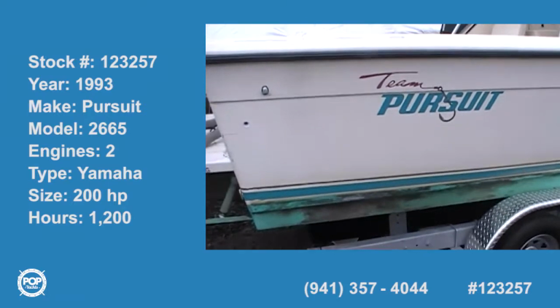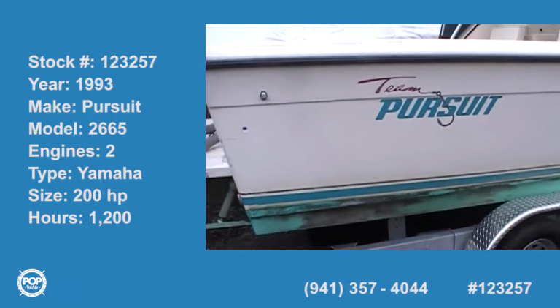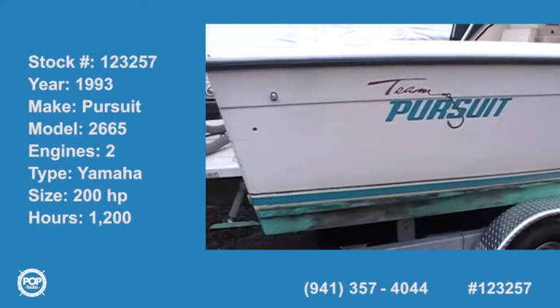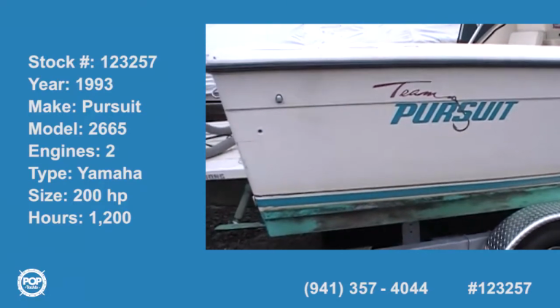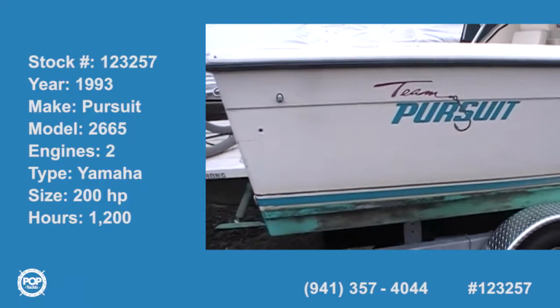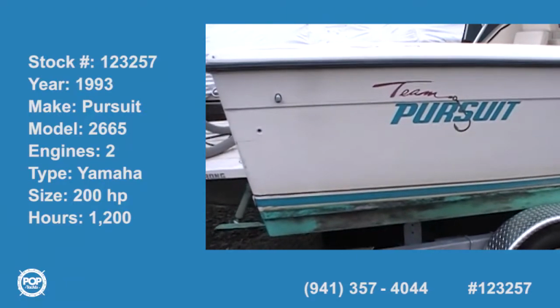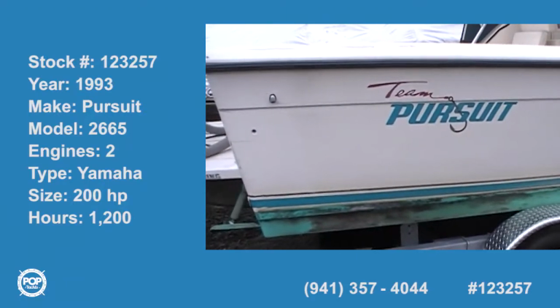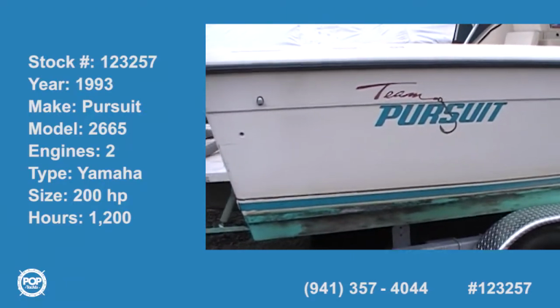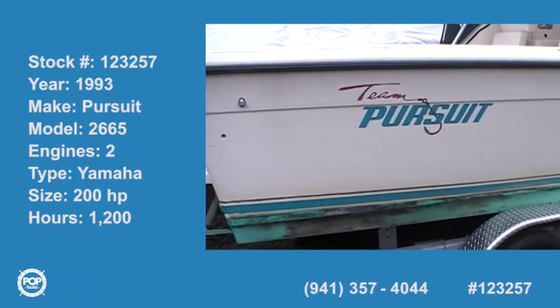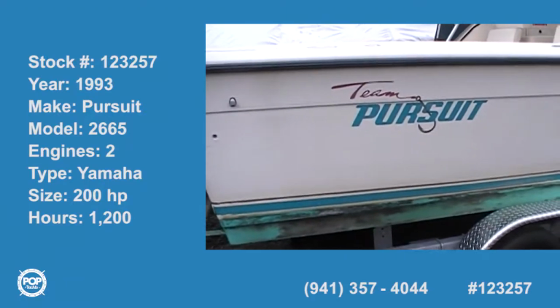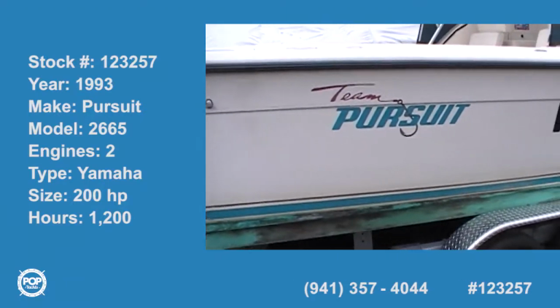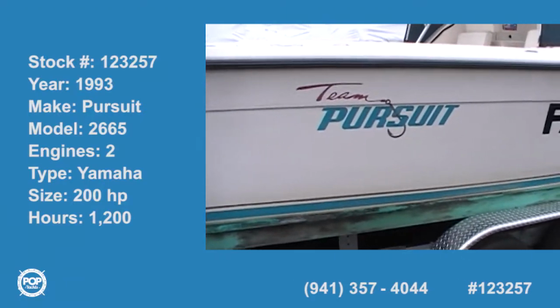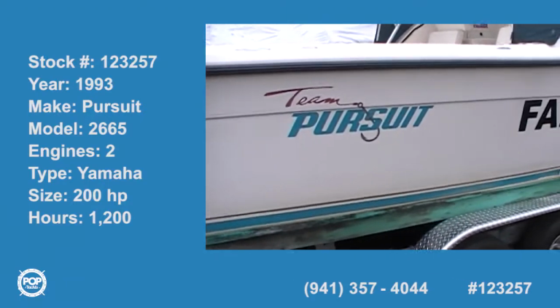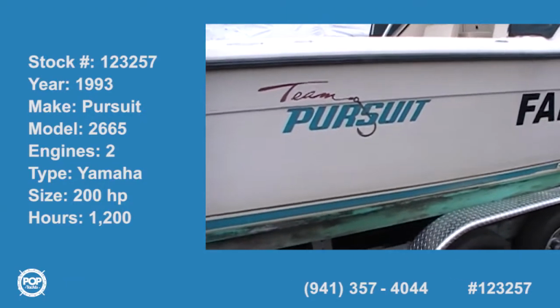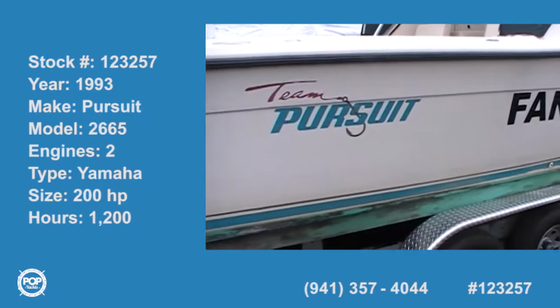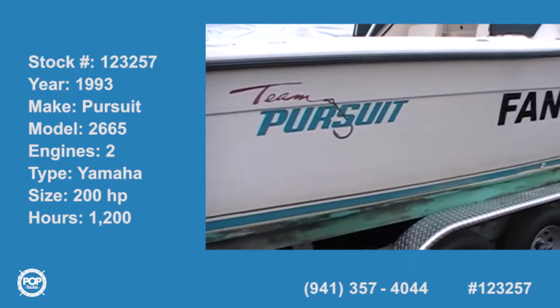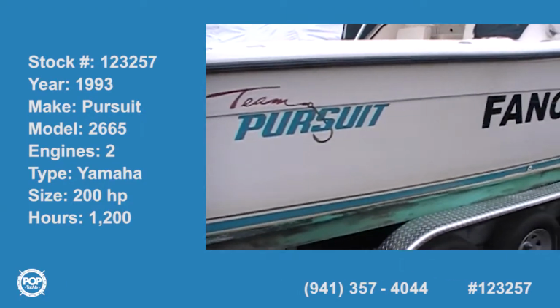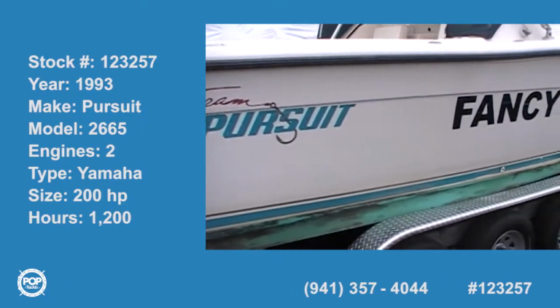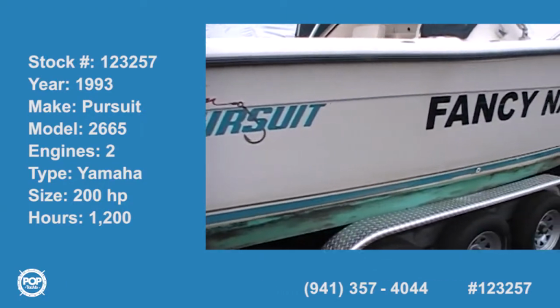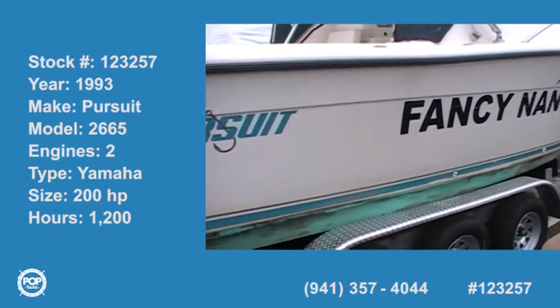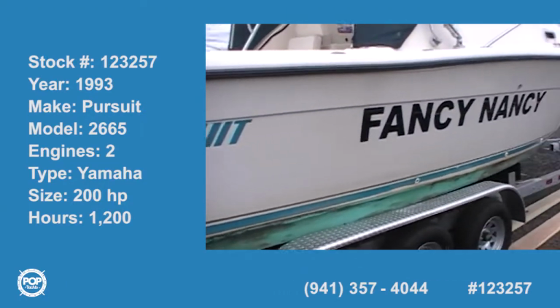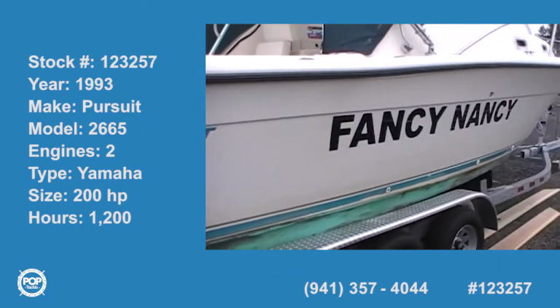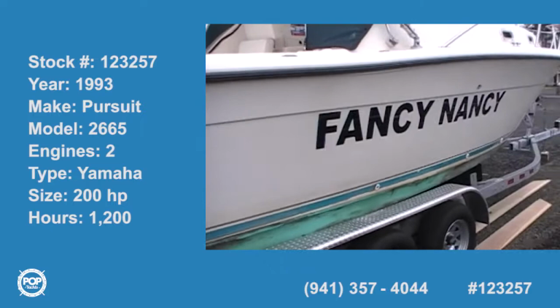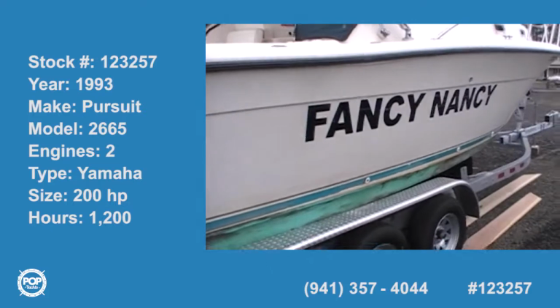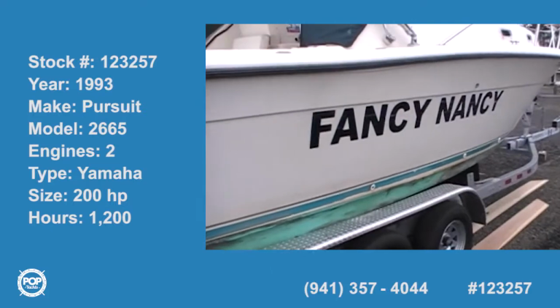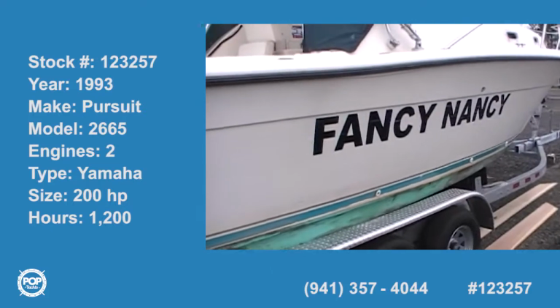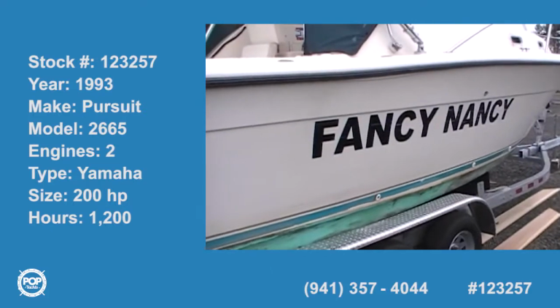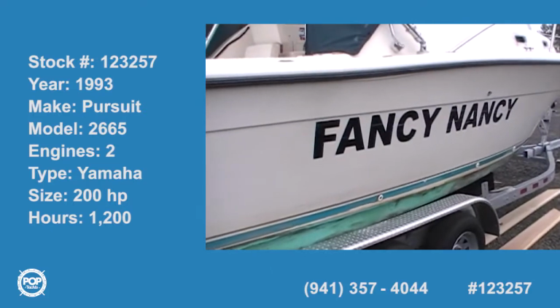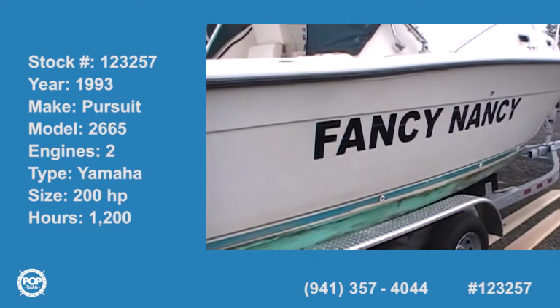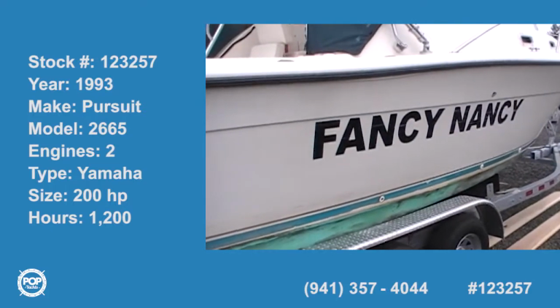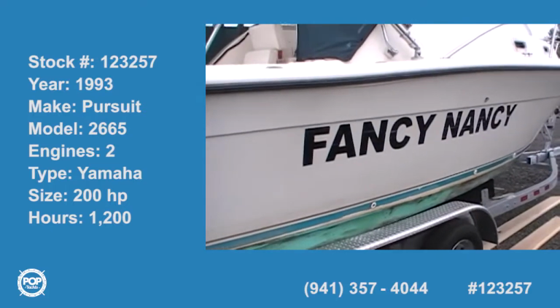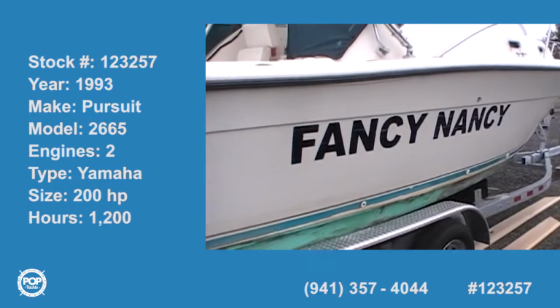We're here looking at the Fancy Nancy, and with Nancy, who's Fancy, and Bill, the owners.